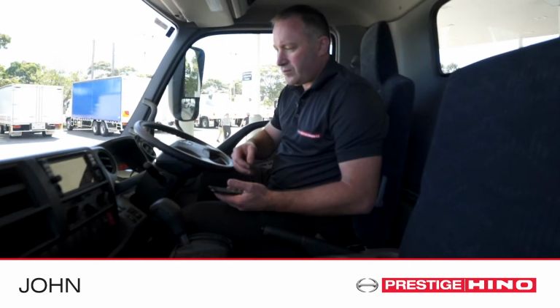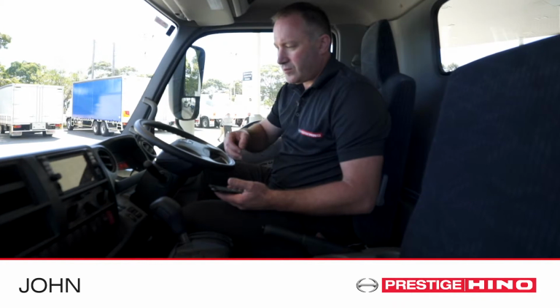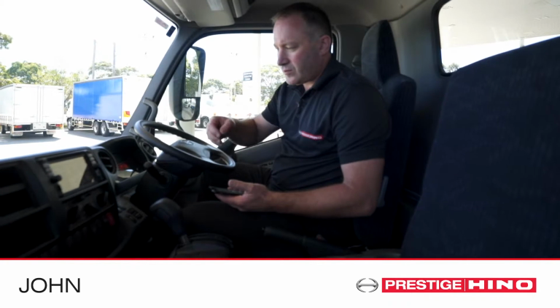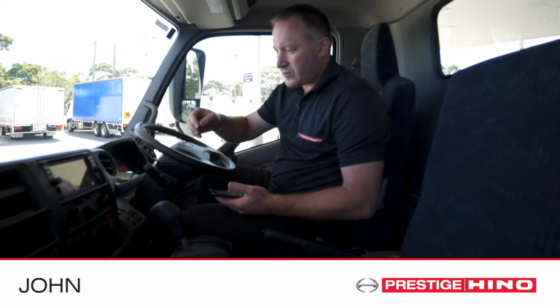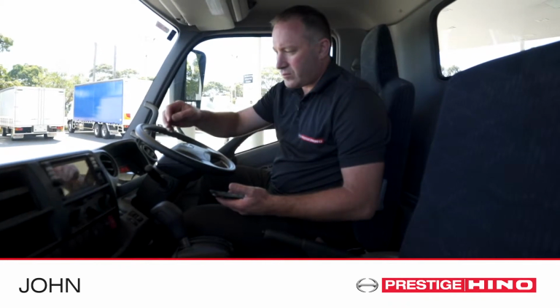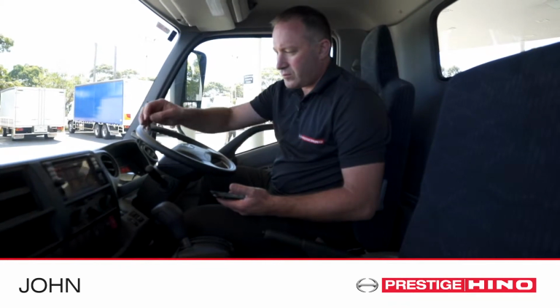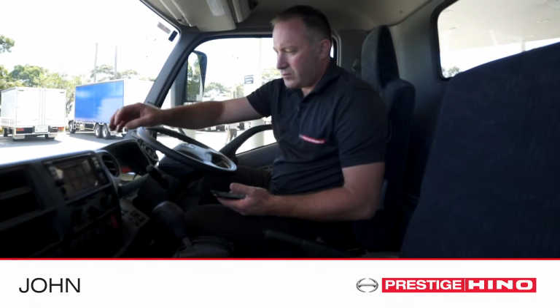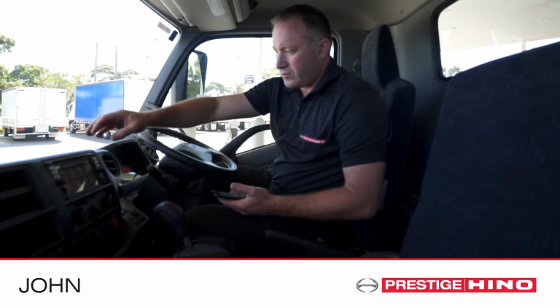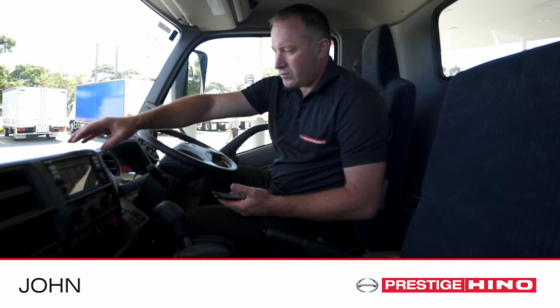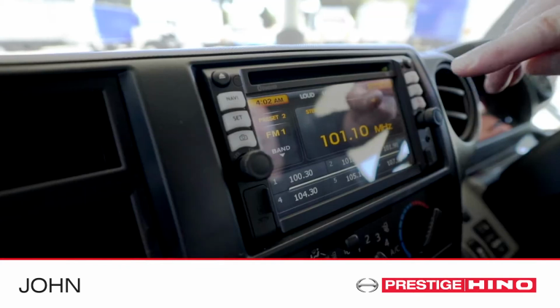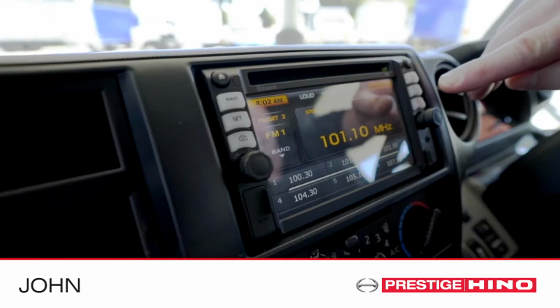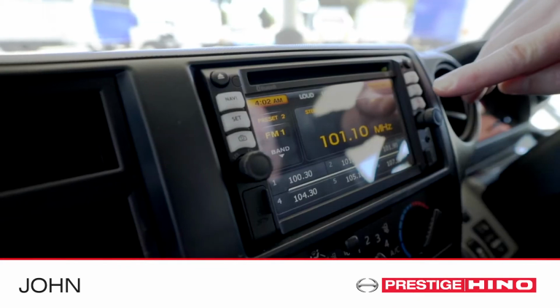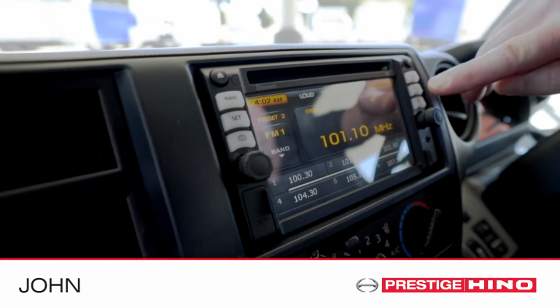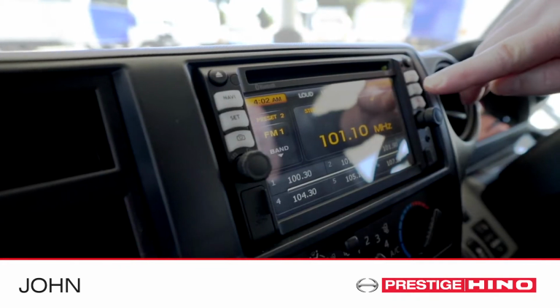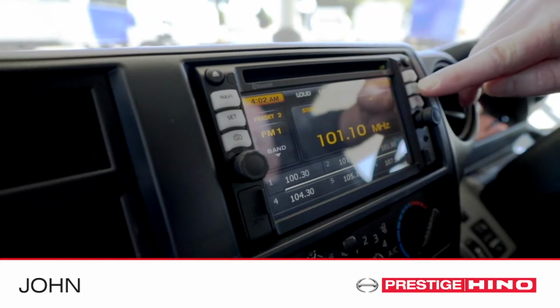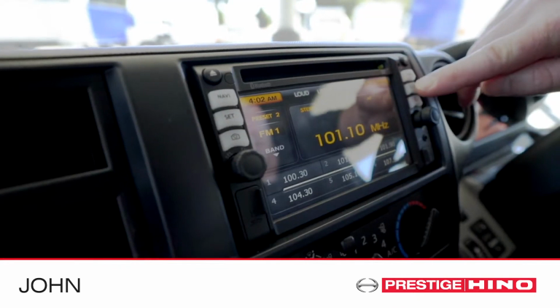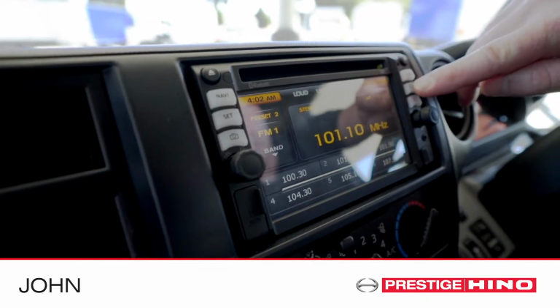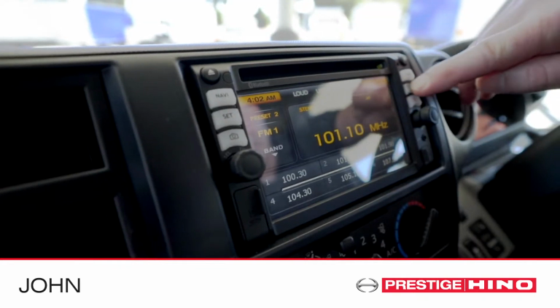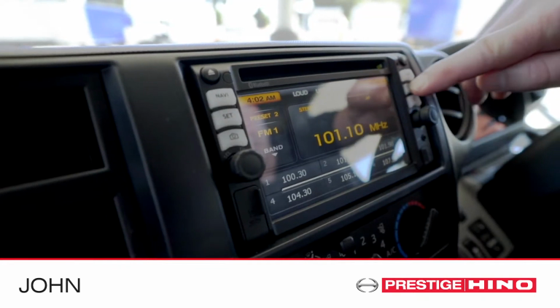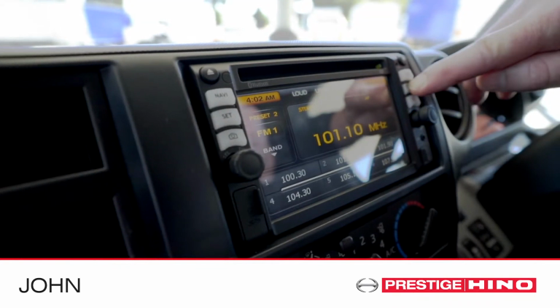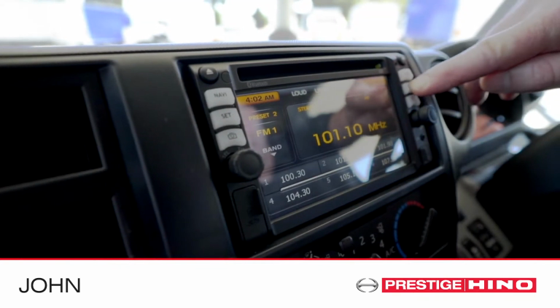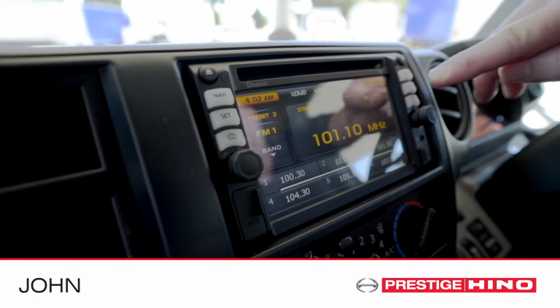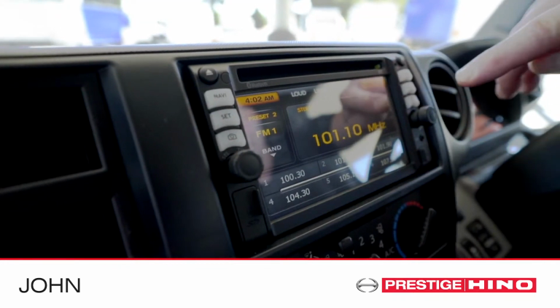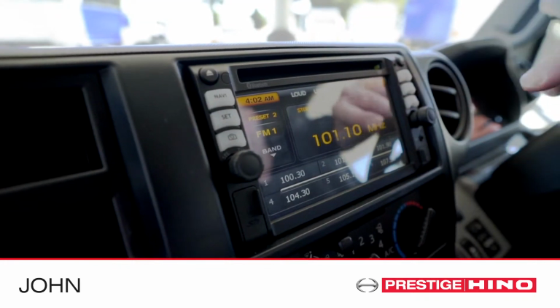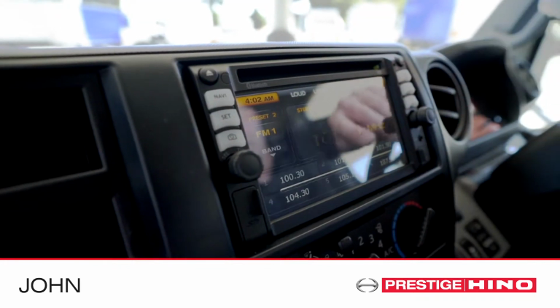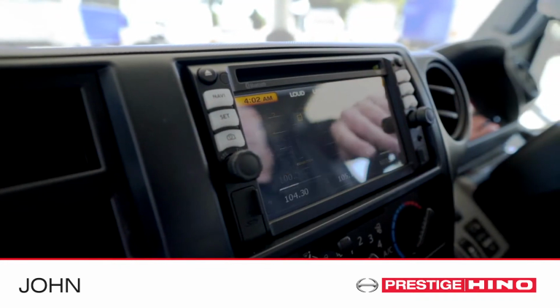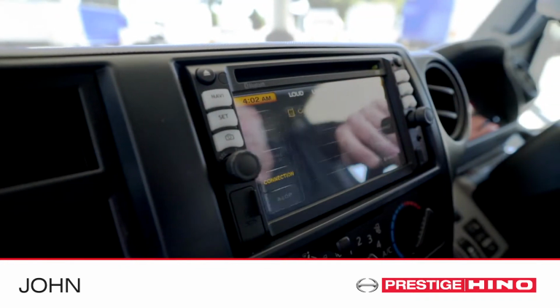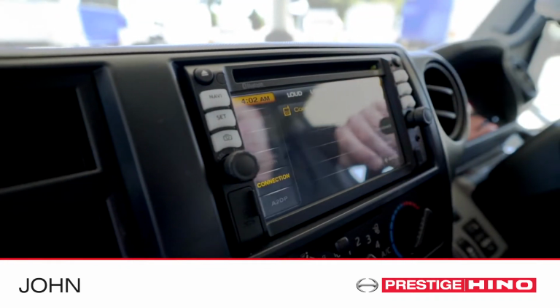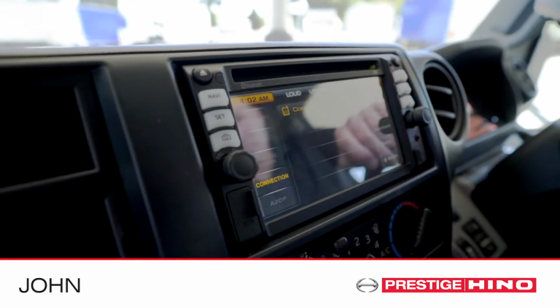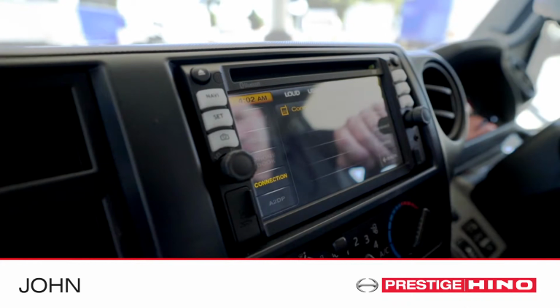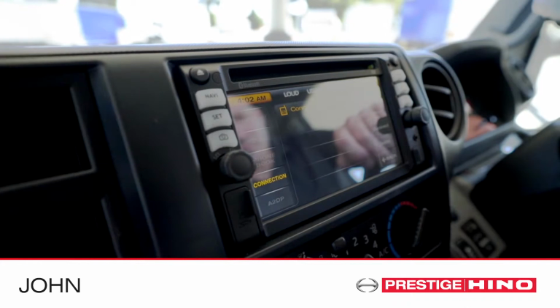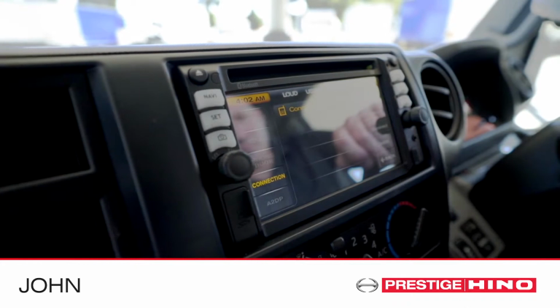With the truck turned on, from the radio station's screen, press the green pick up answer button.